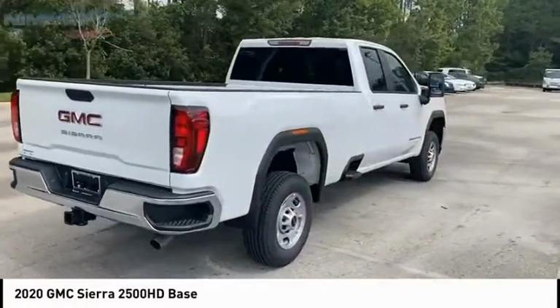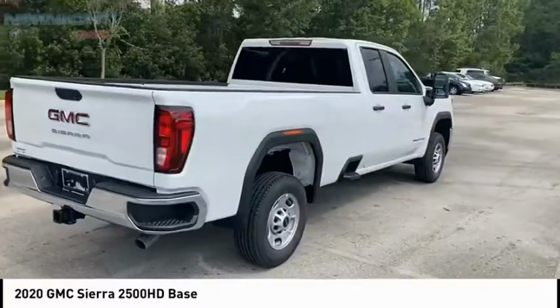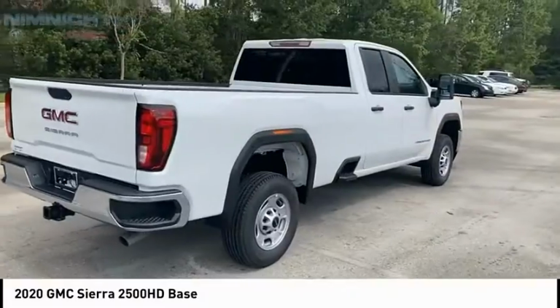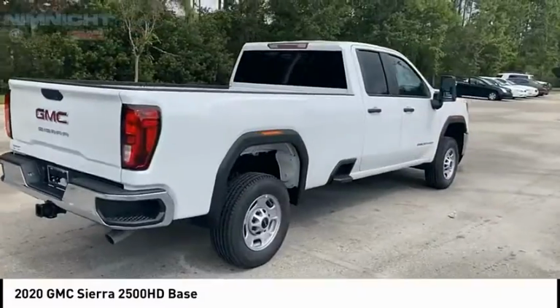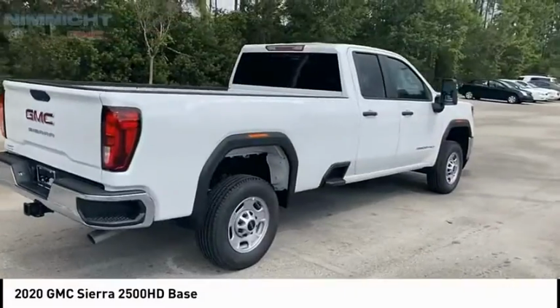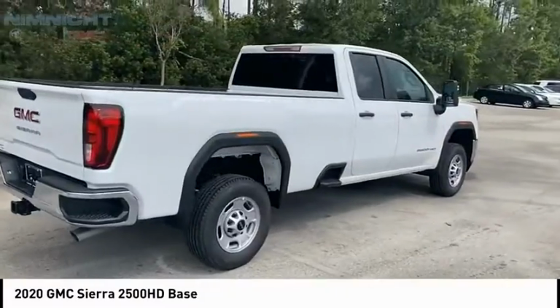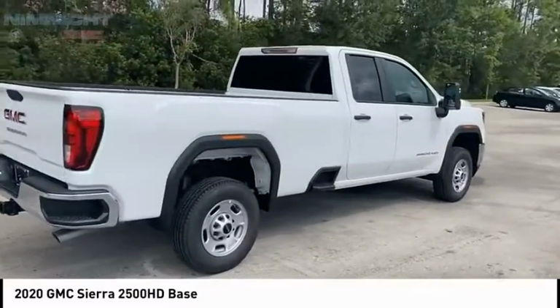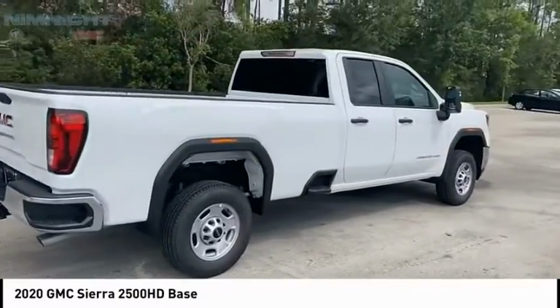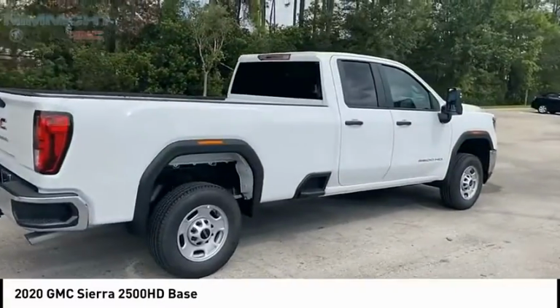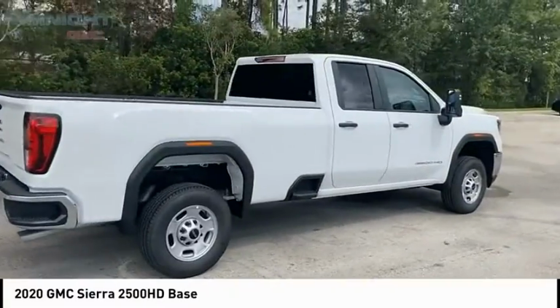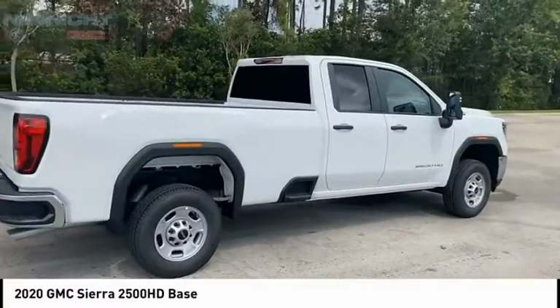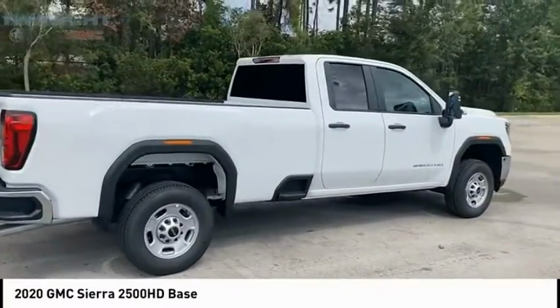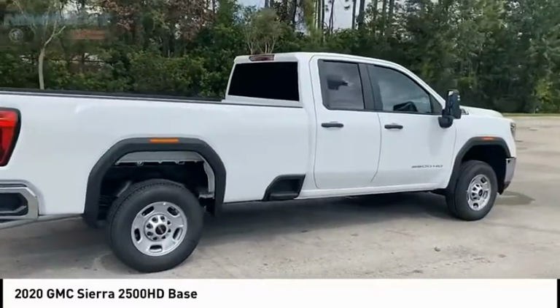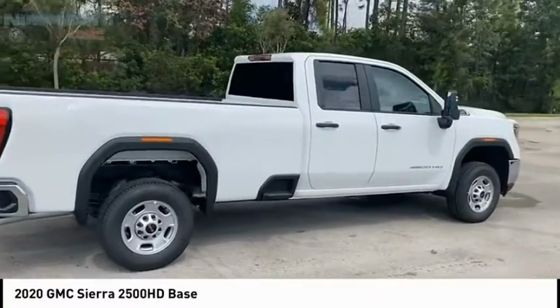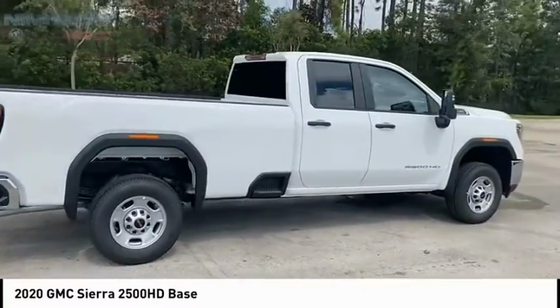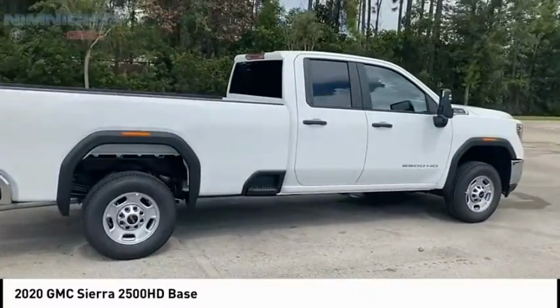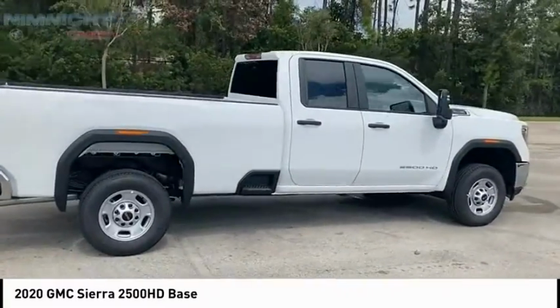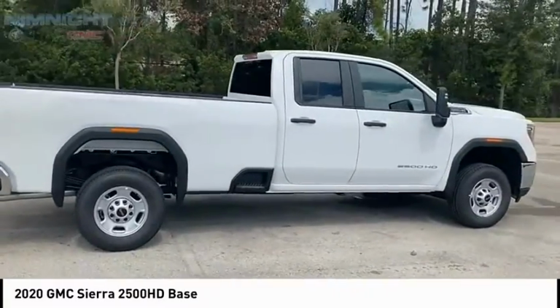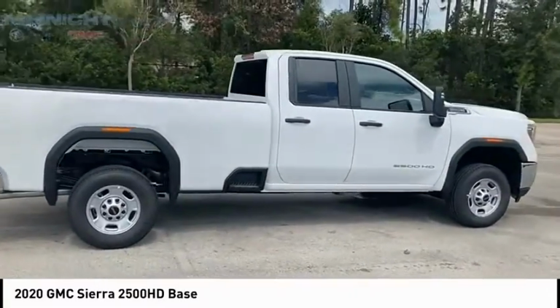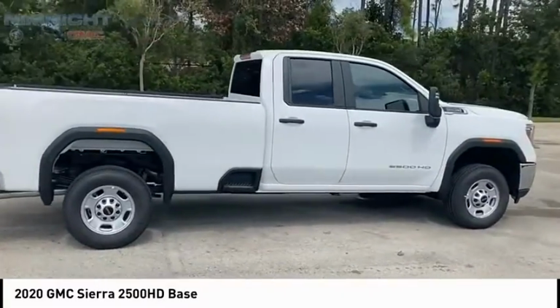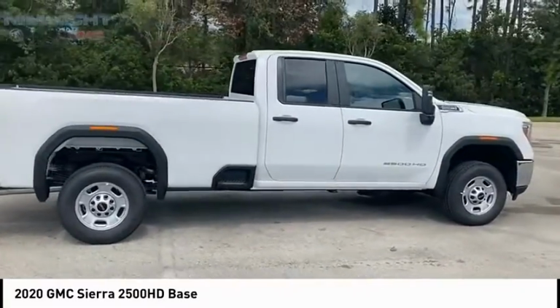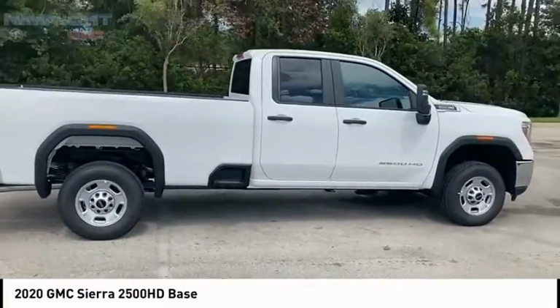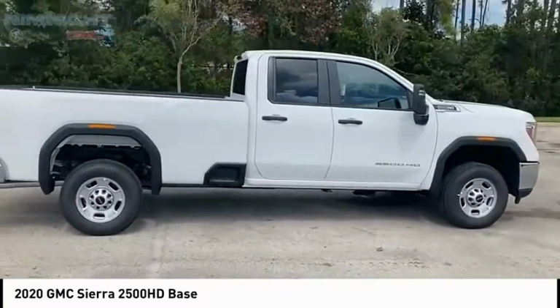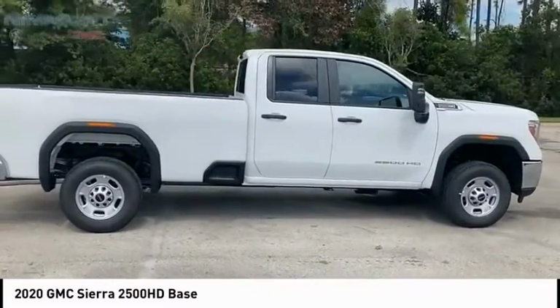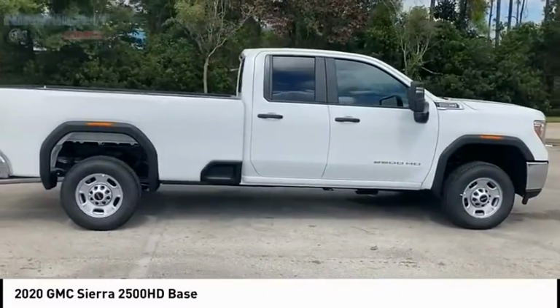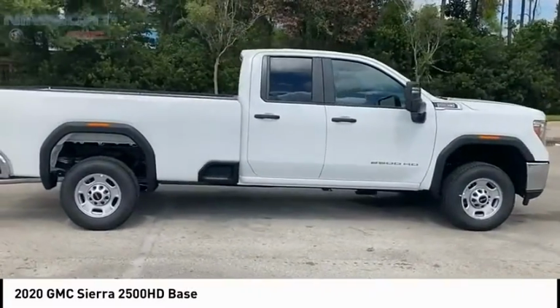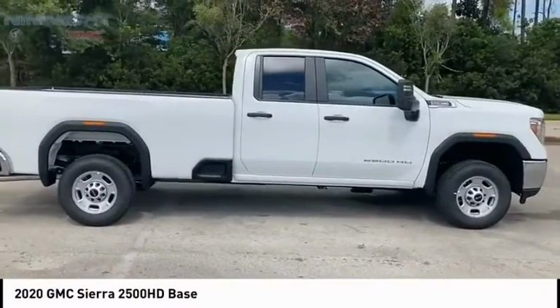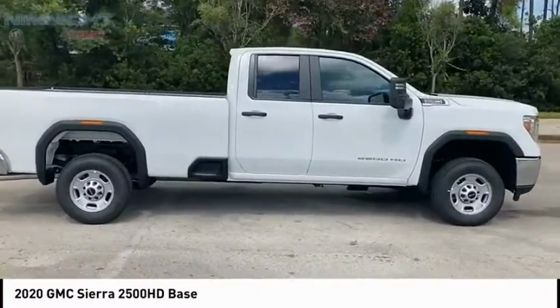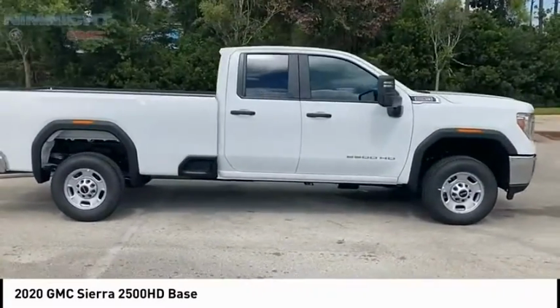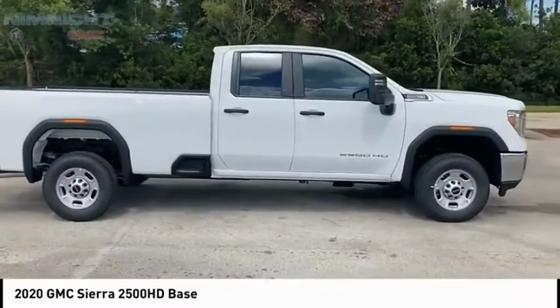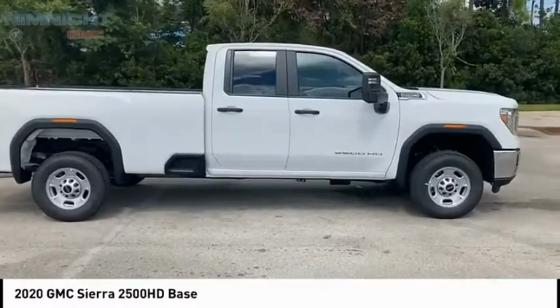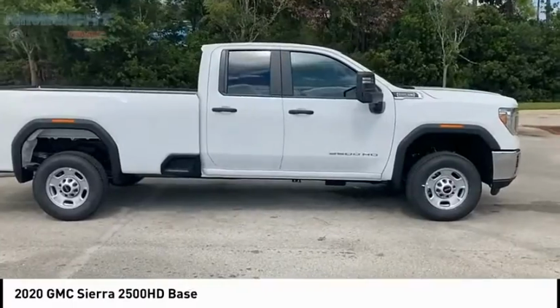Rear view camera, audio radio, touch screen display. Come take a test drive today.